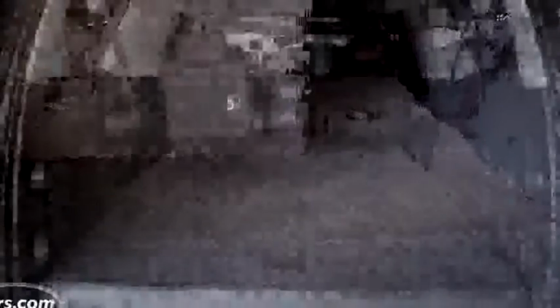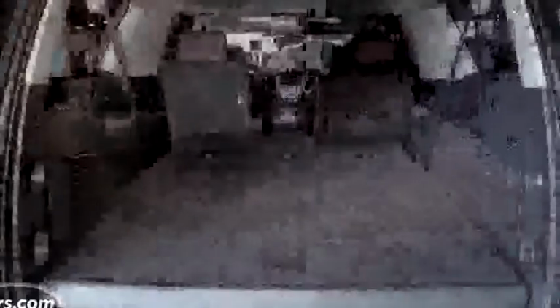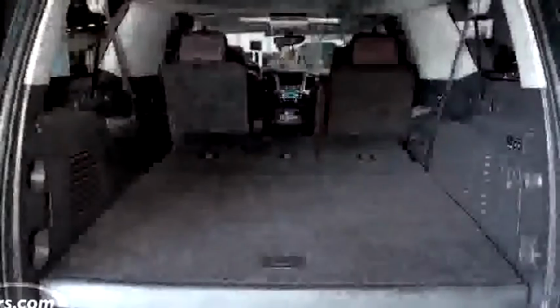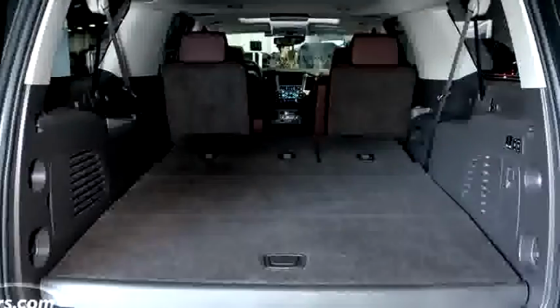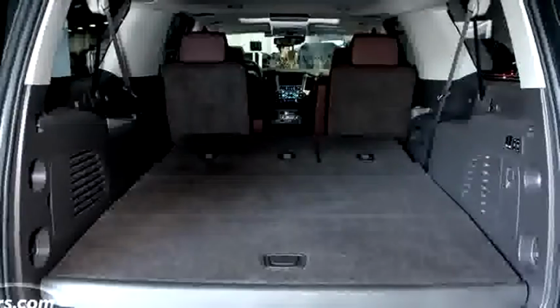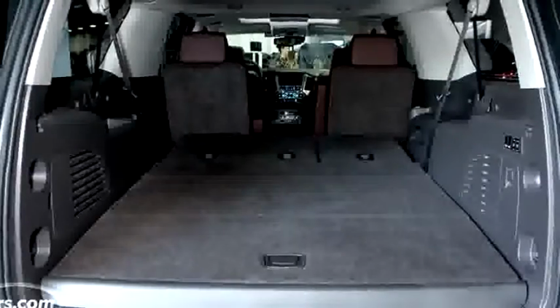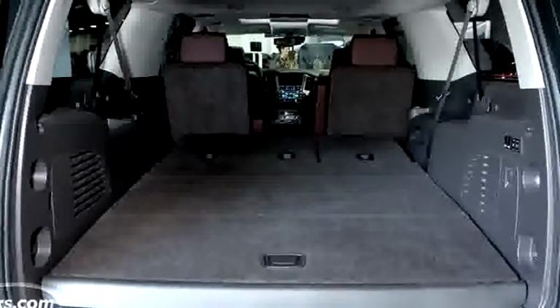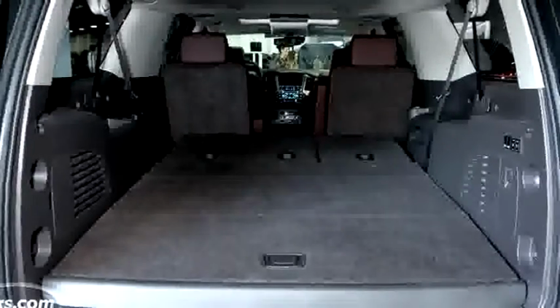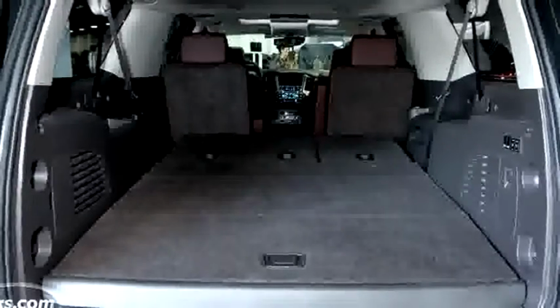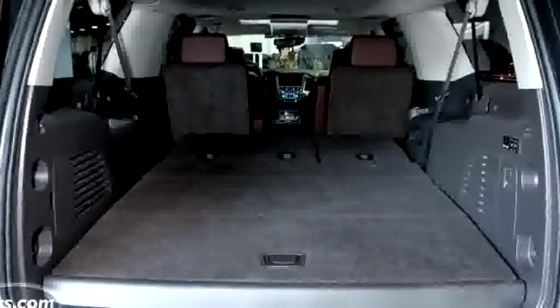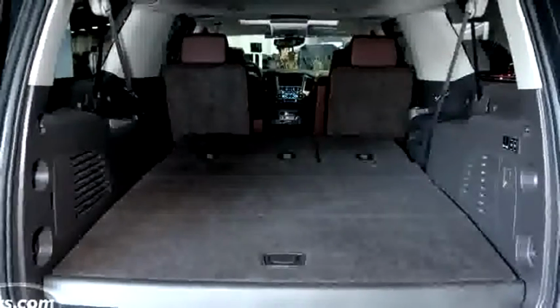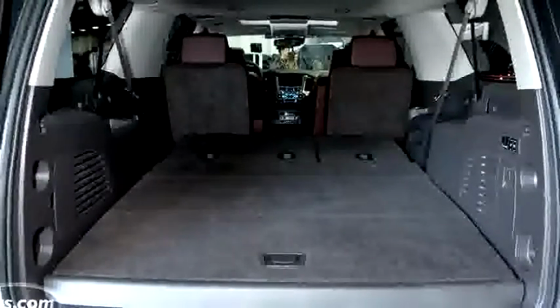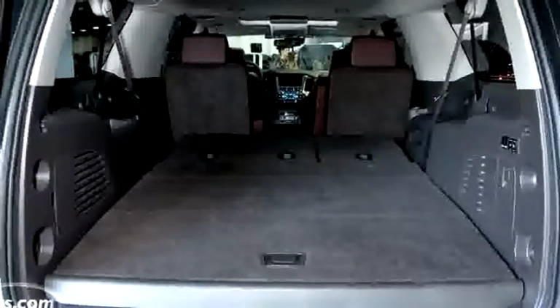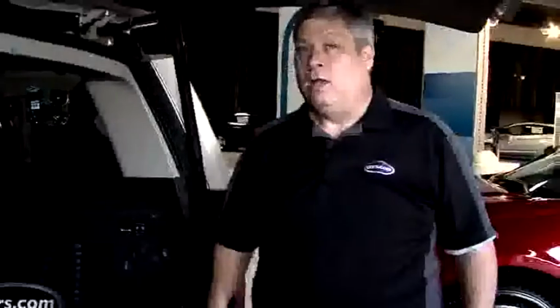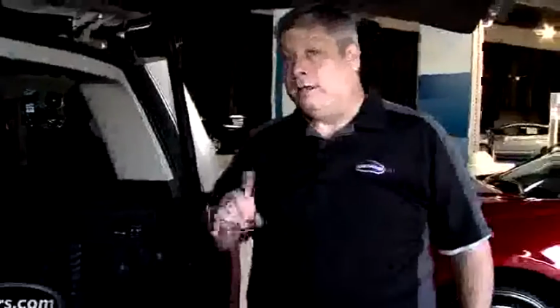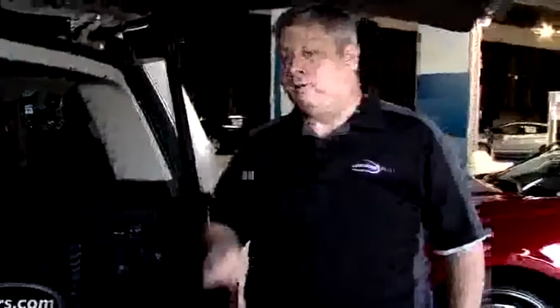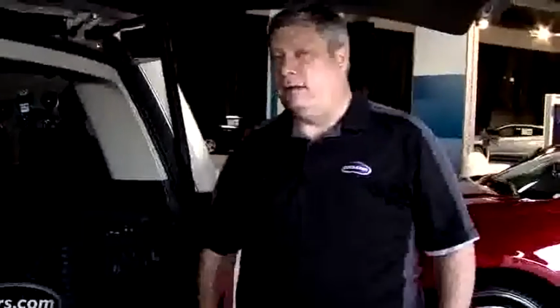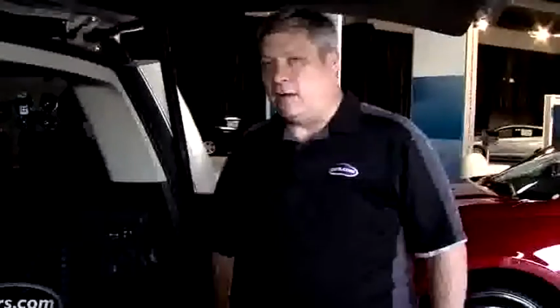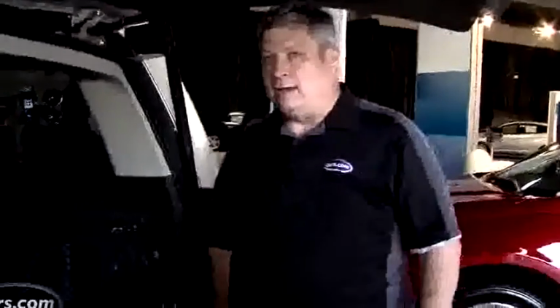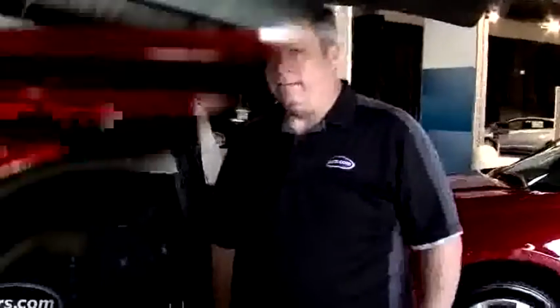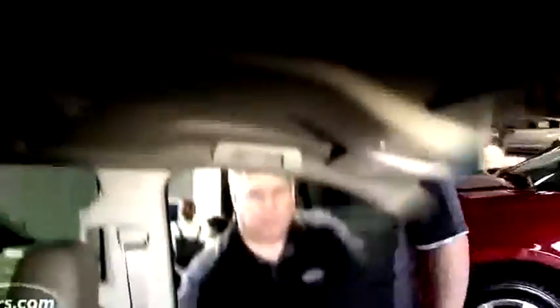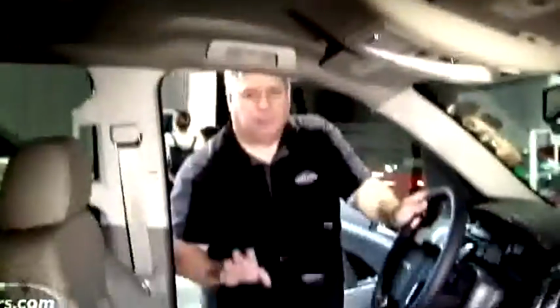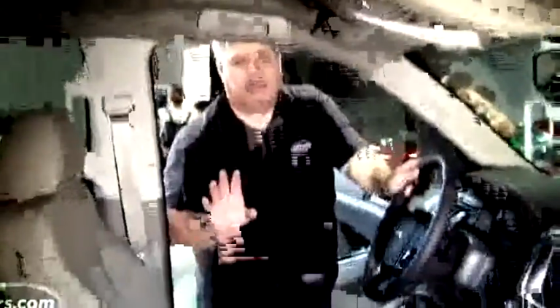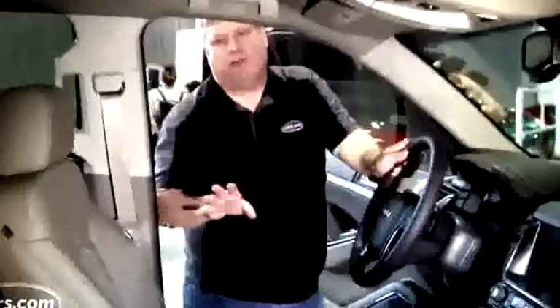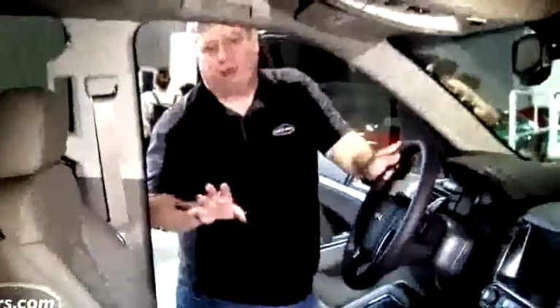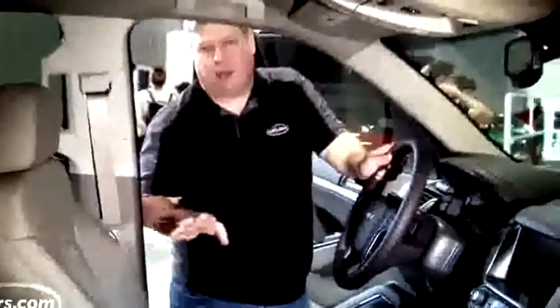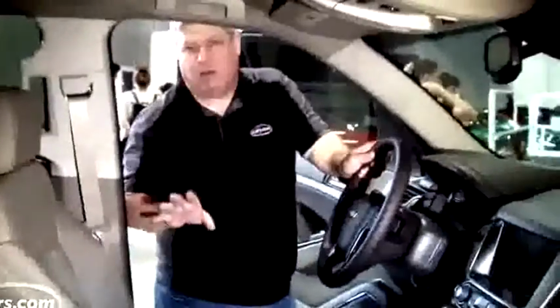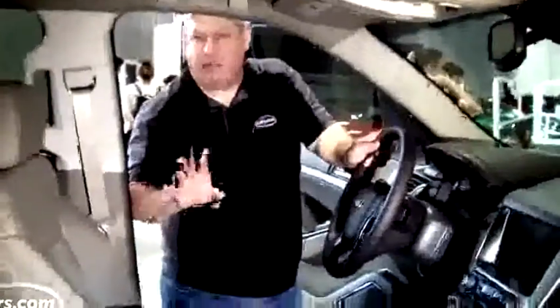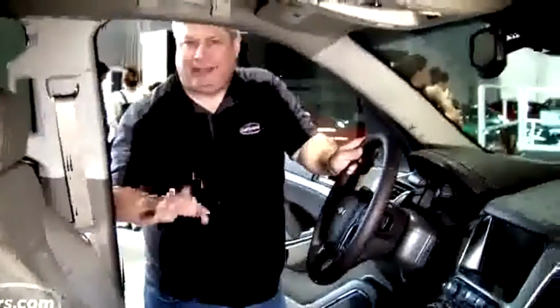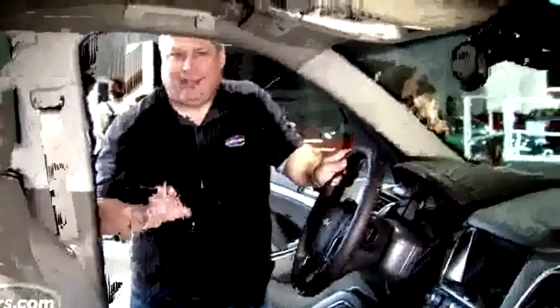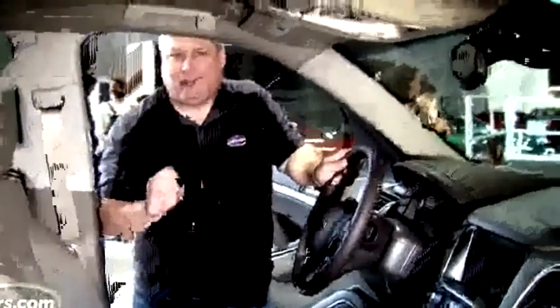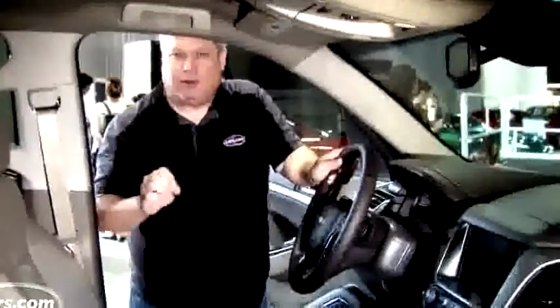The downside is that these seats don't drop into the floor — they create their own floor. So the load floor is actually higher than it used to be, and that could be an issue for some people.